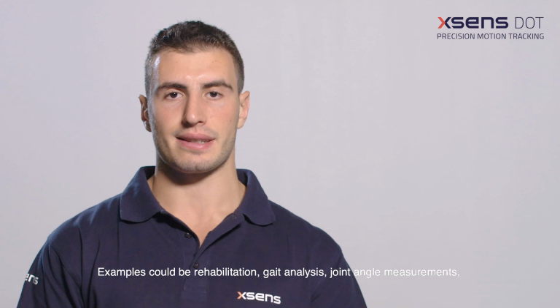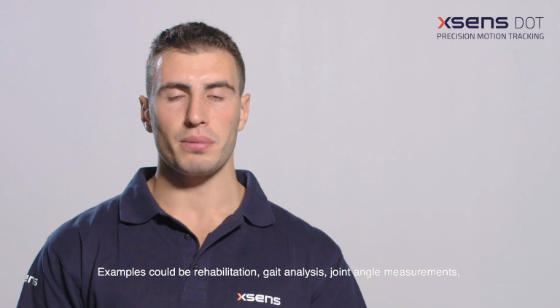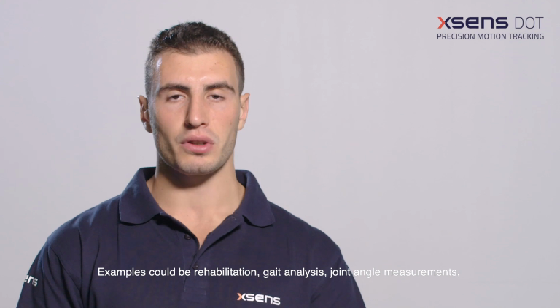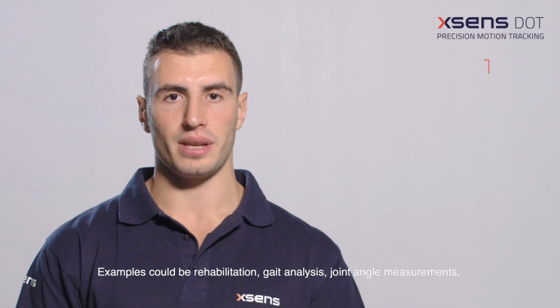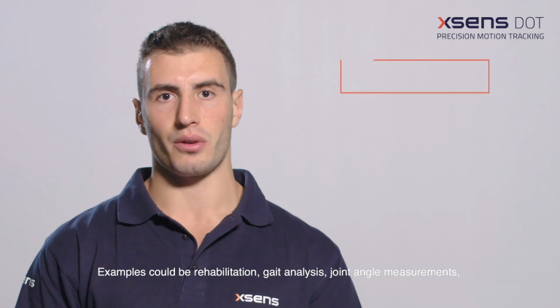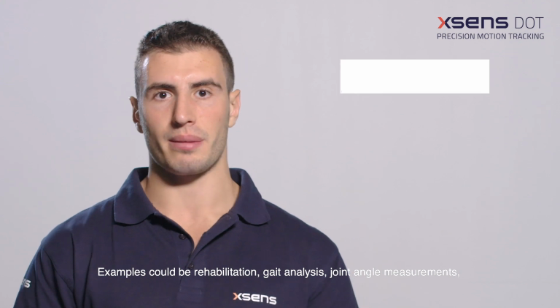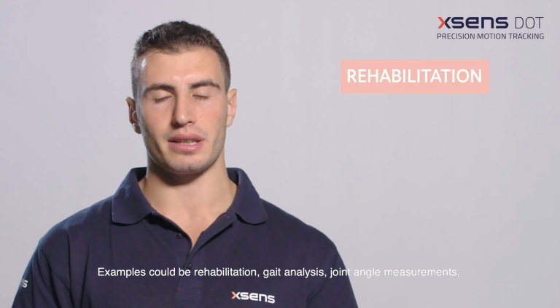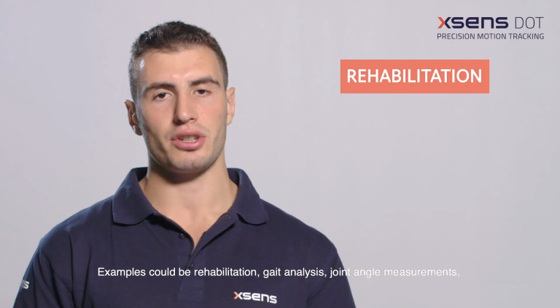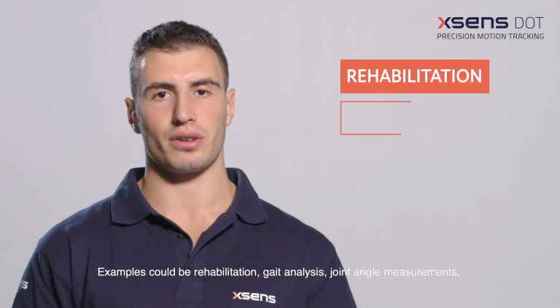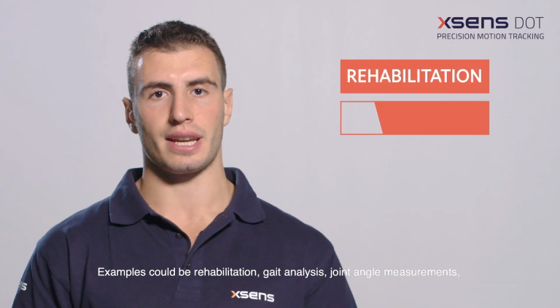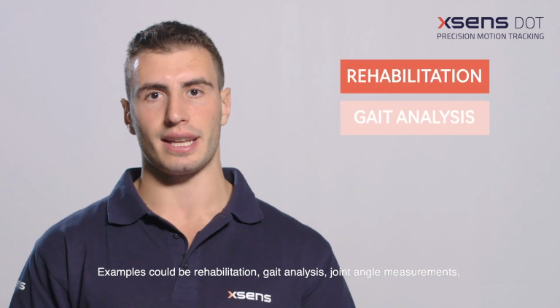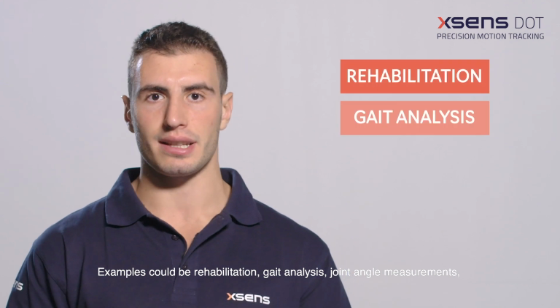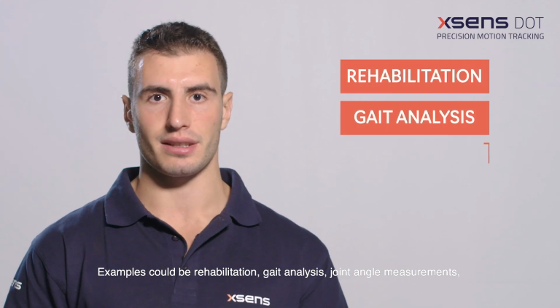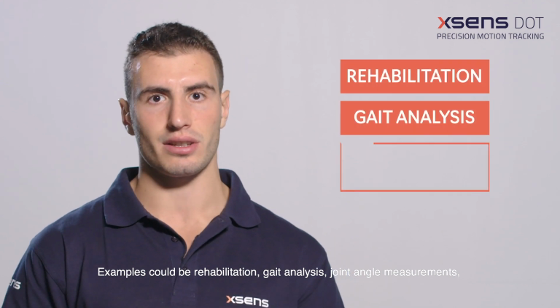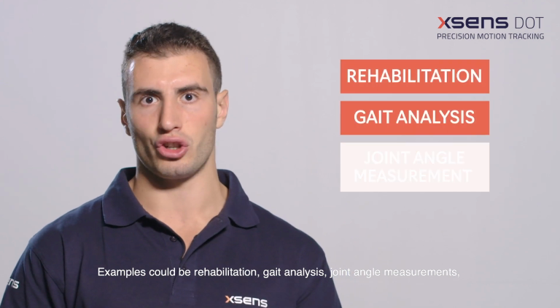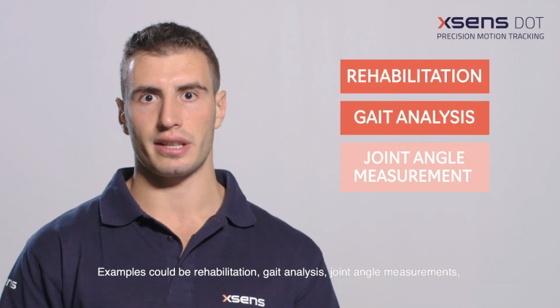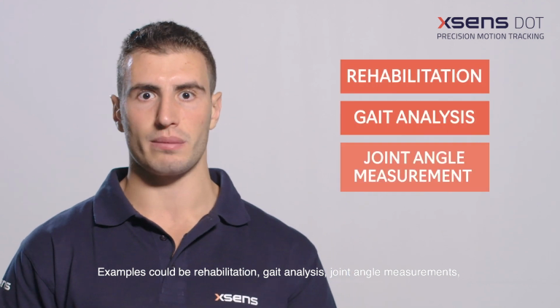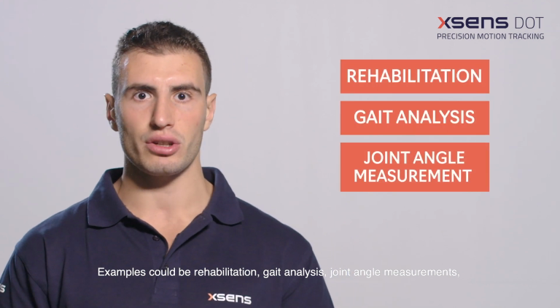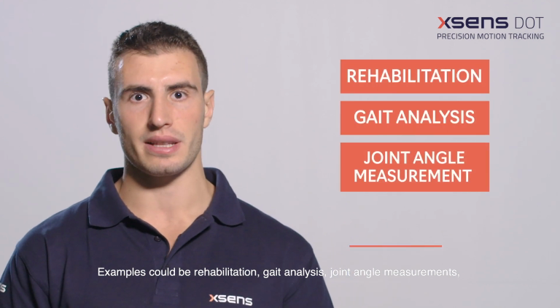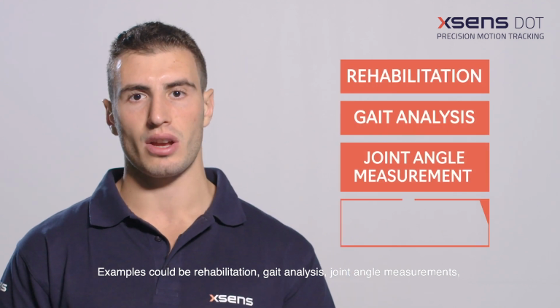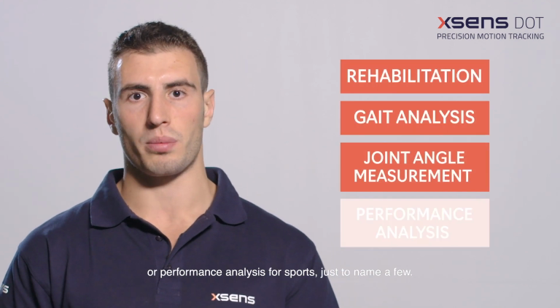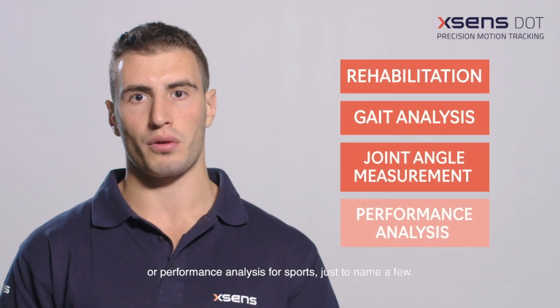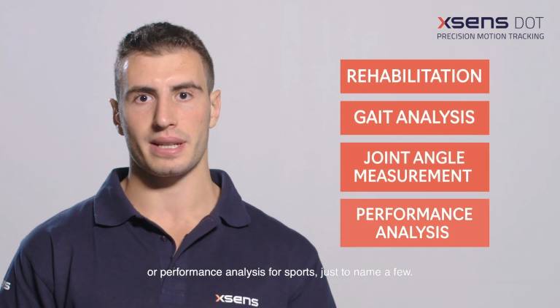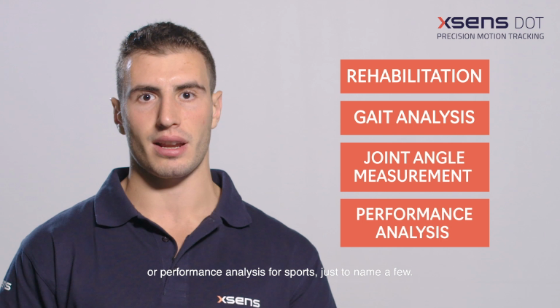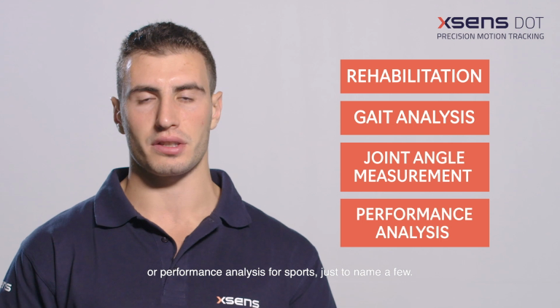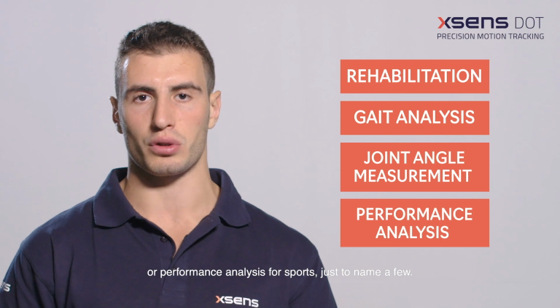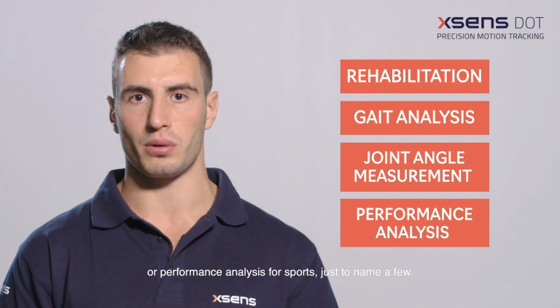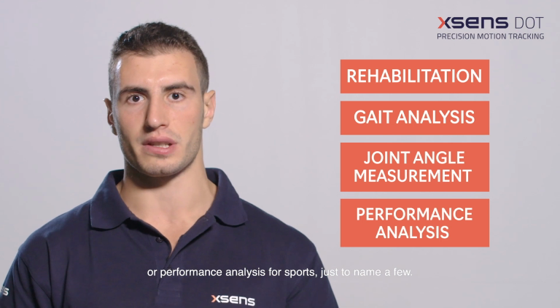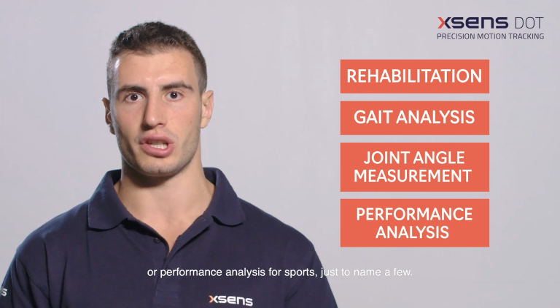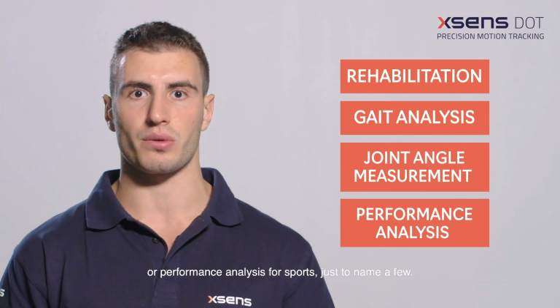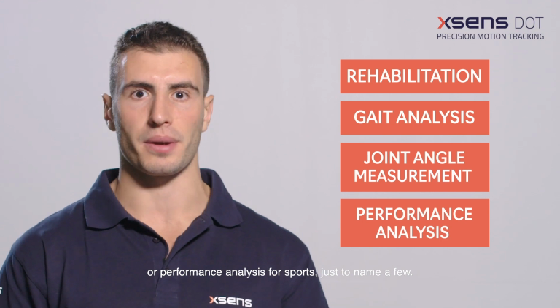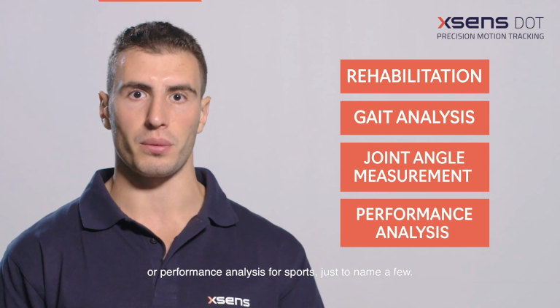Examples could be rehabilitation, gait analysis, joint angle measurements, or performance analysis for sports, just to name a few.